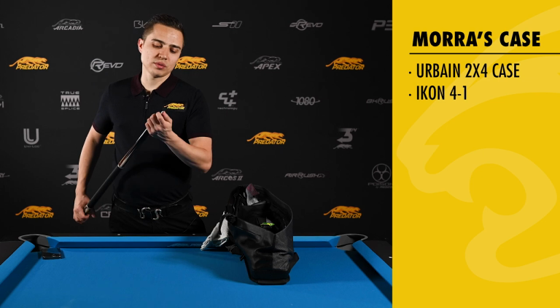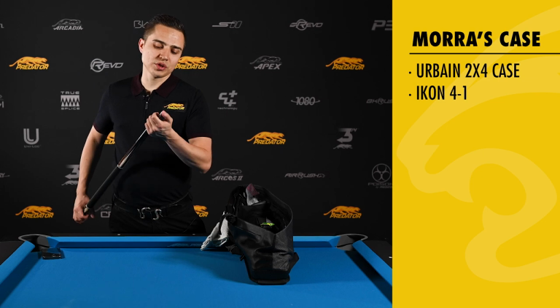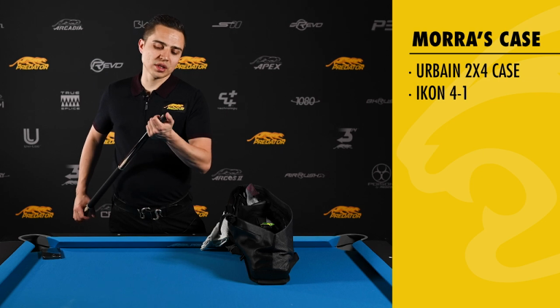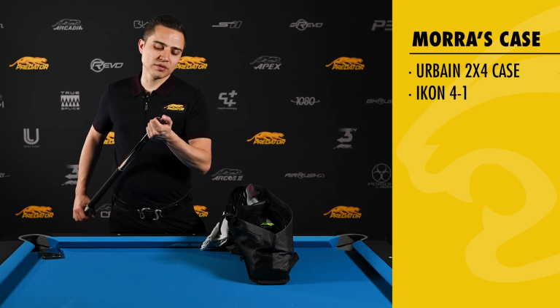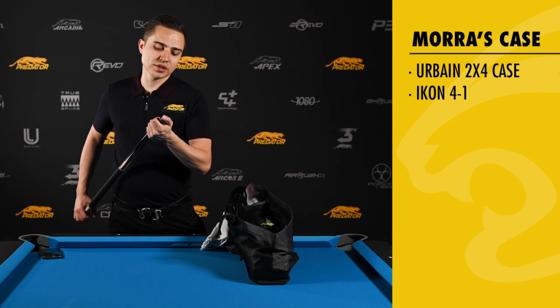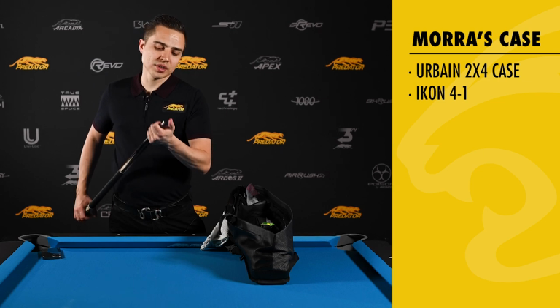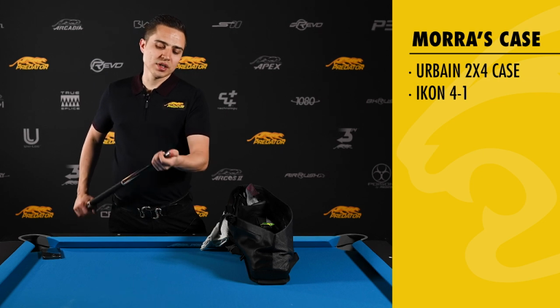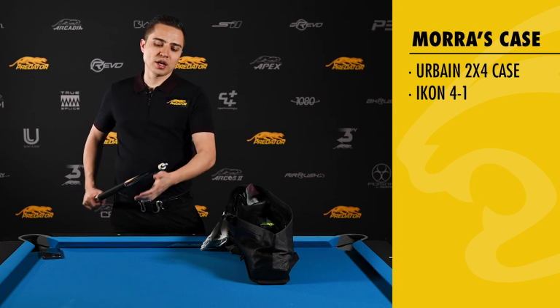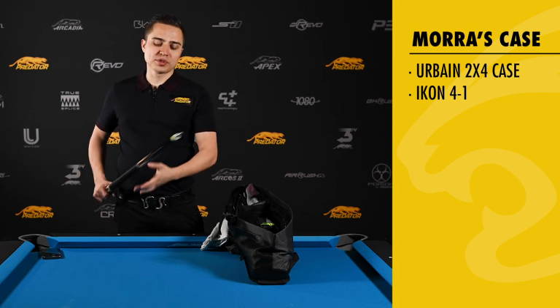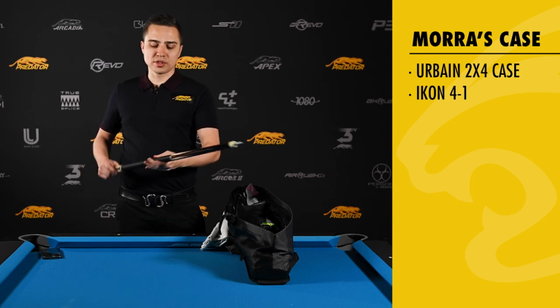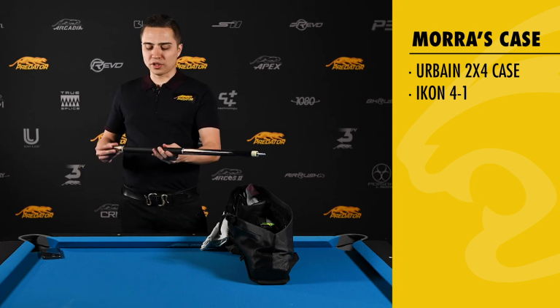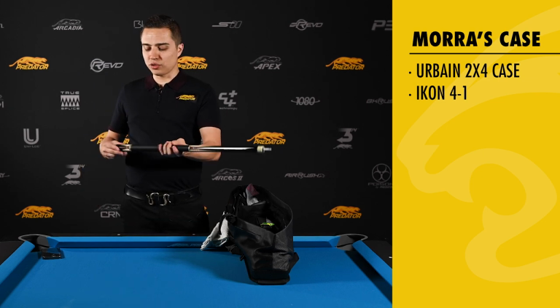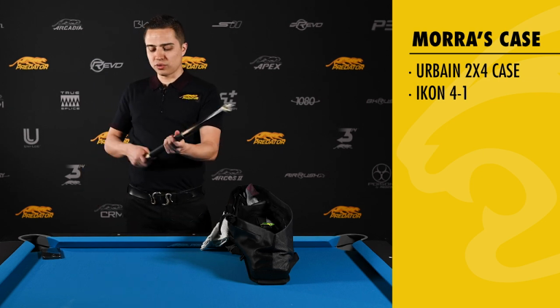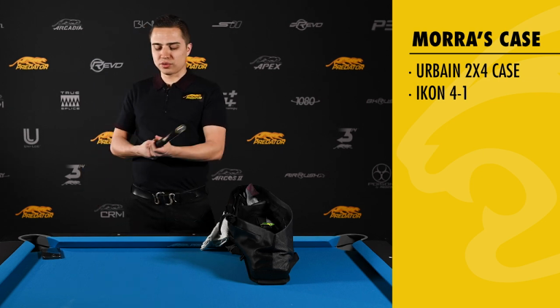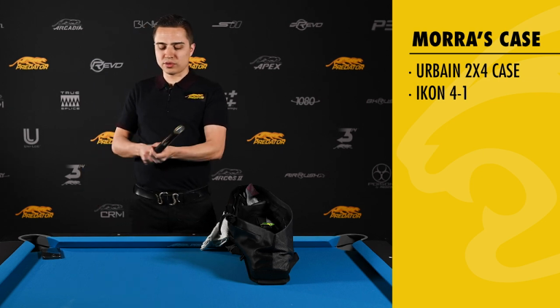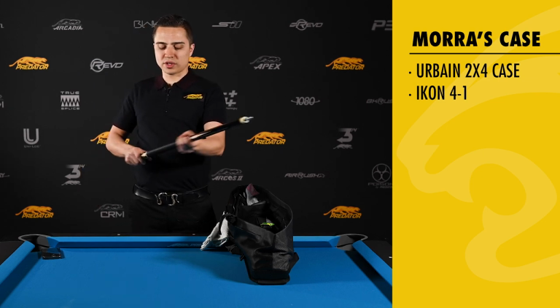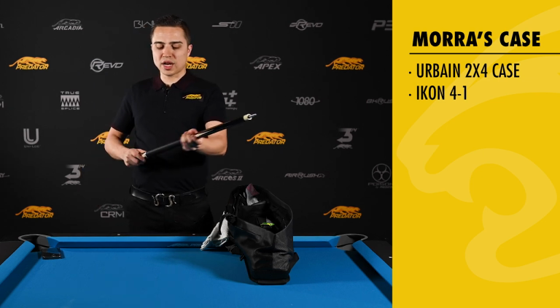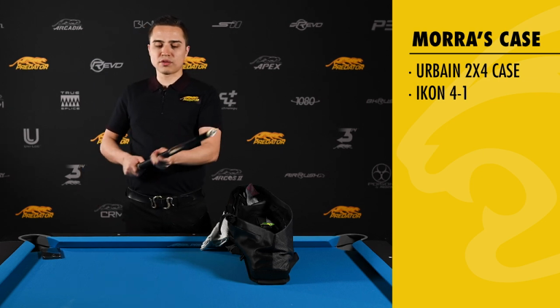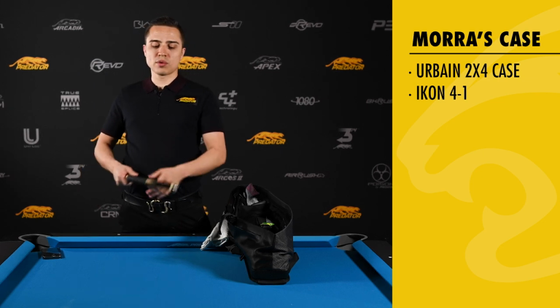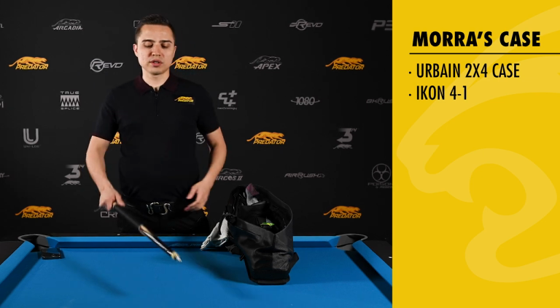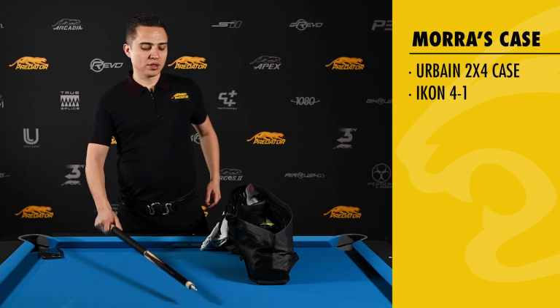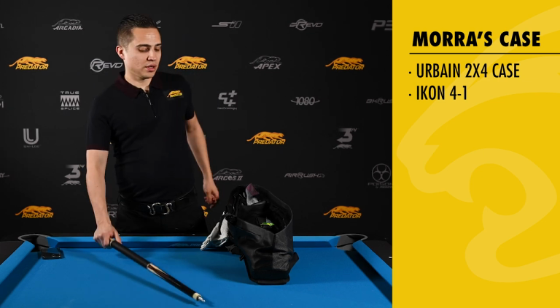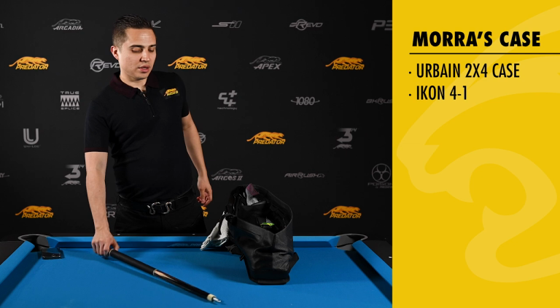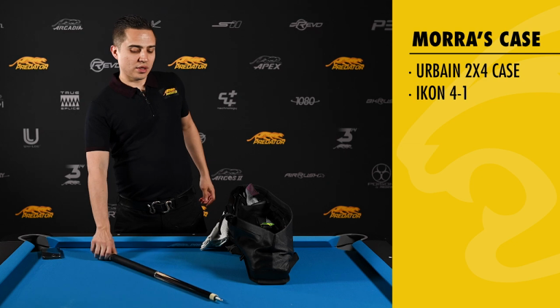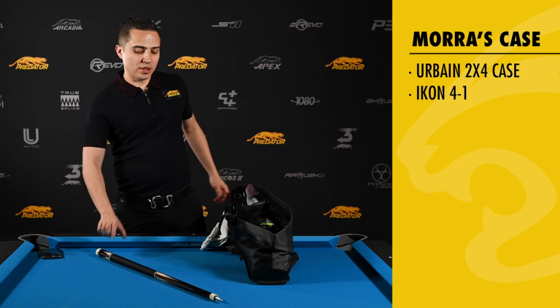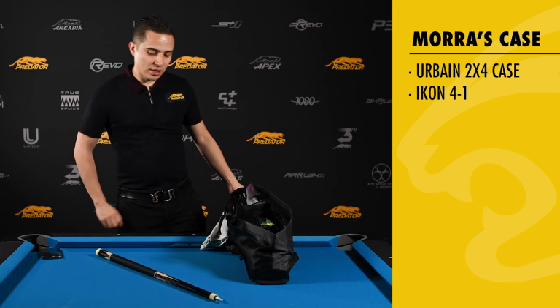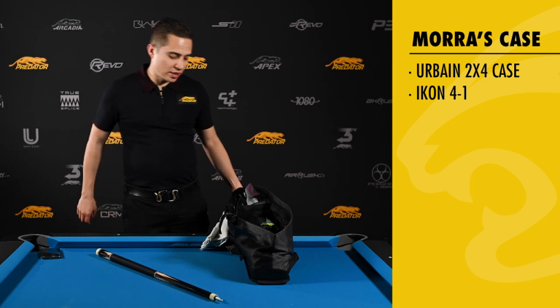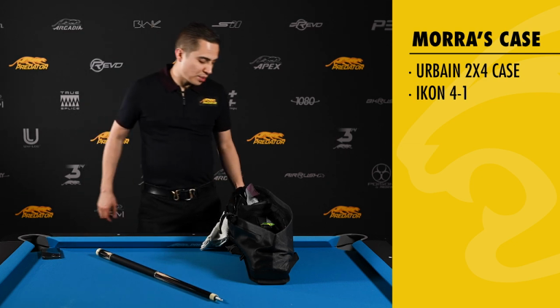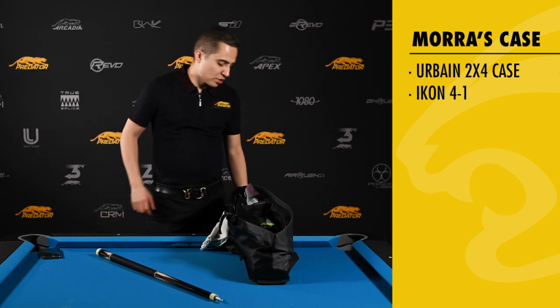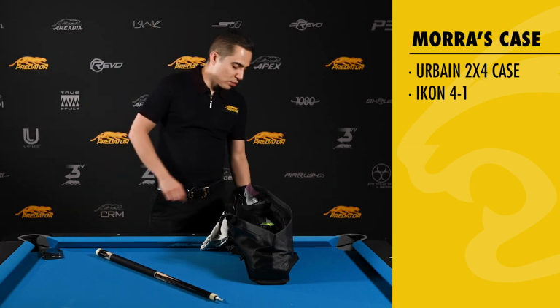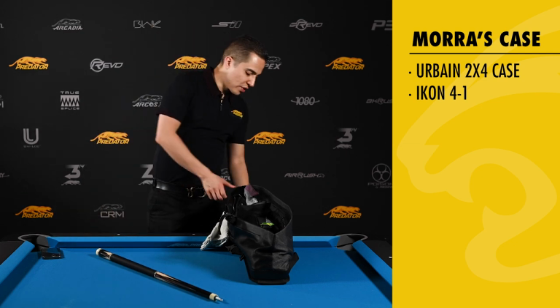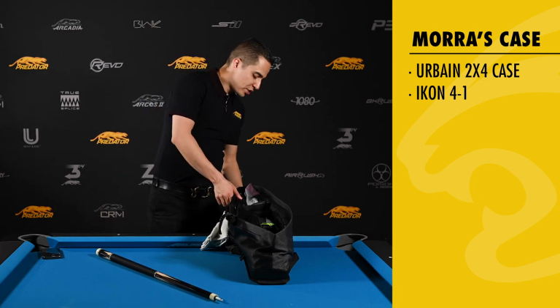This cue connects very well and keeps it low deflection.